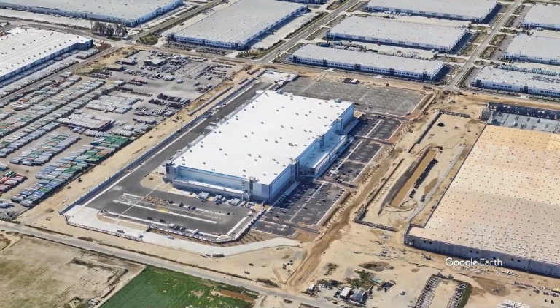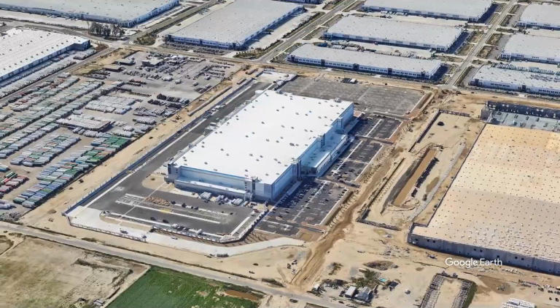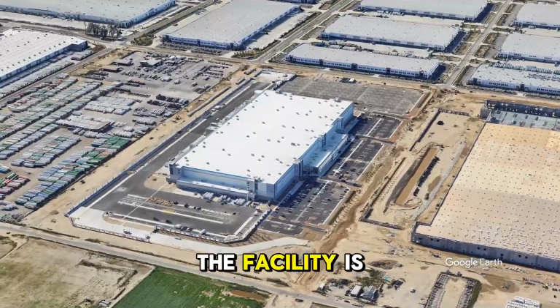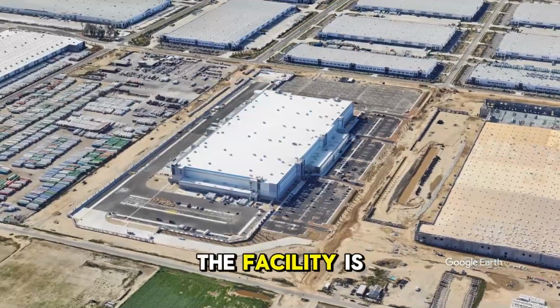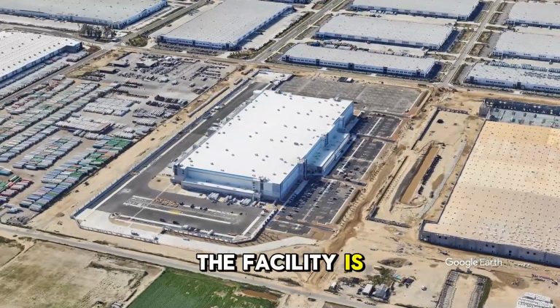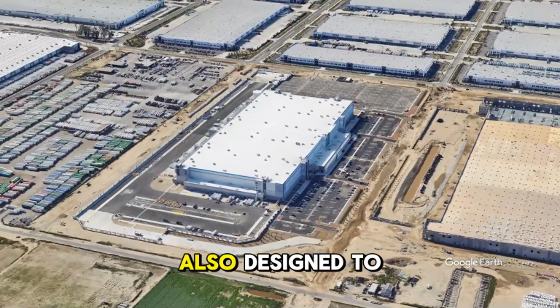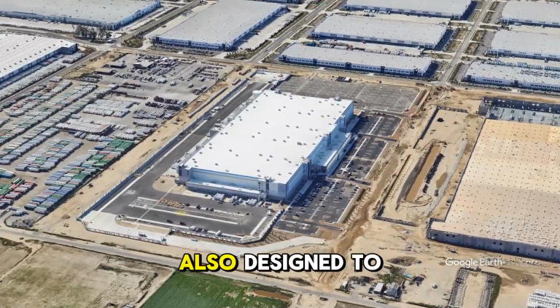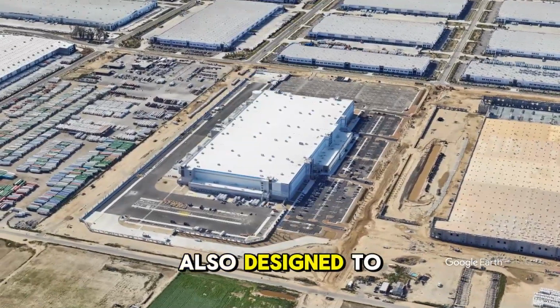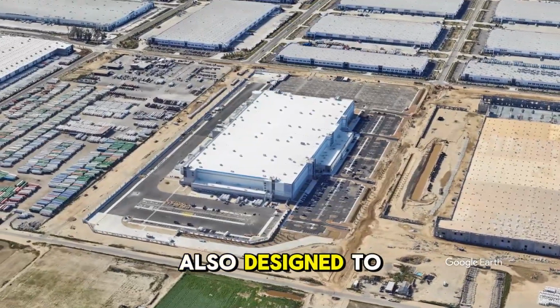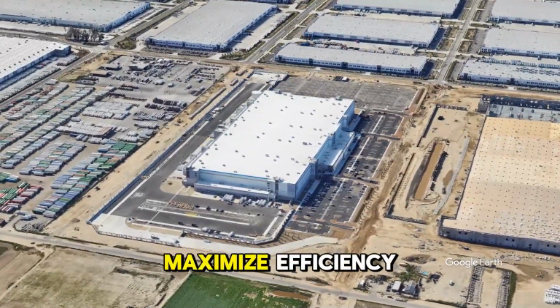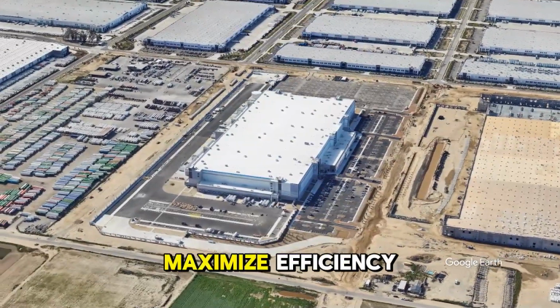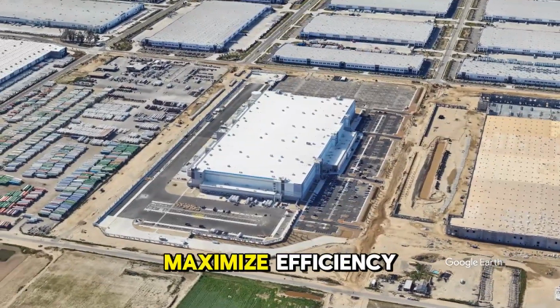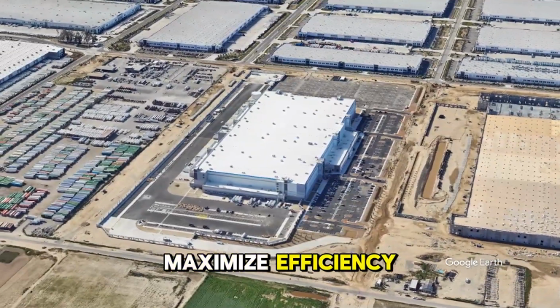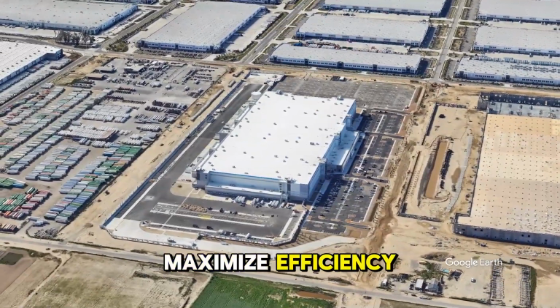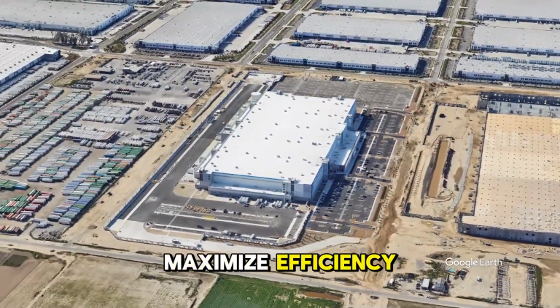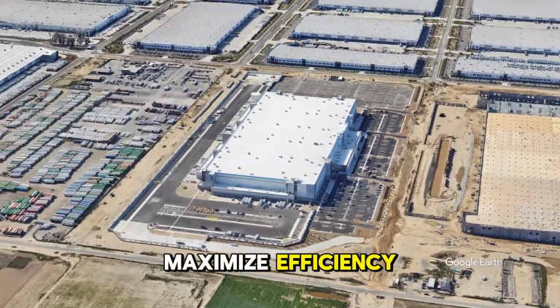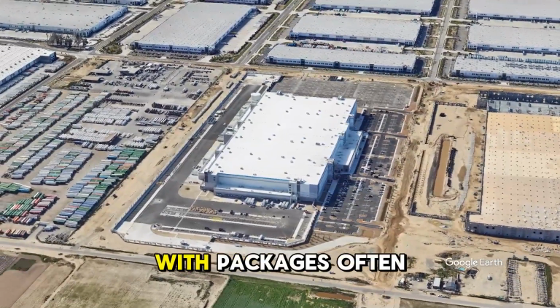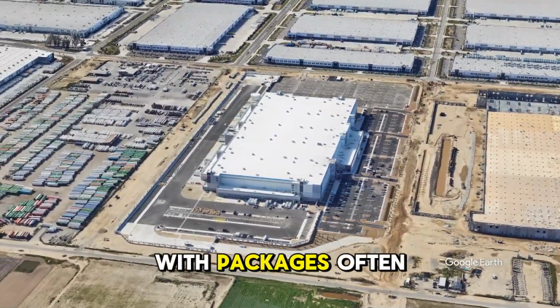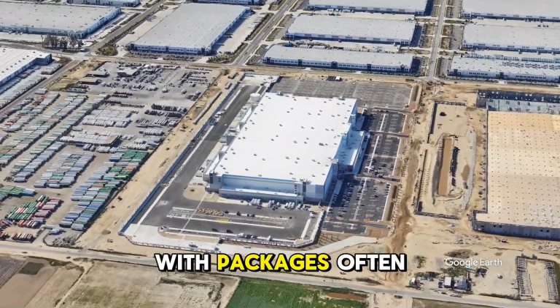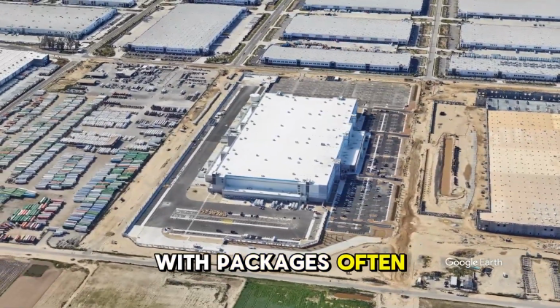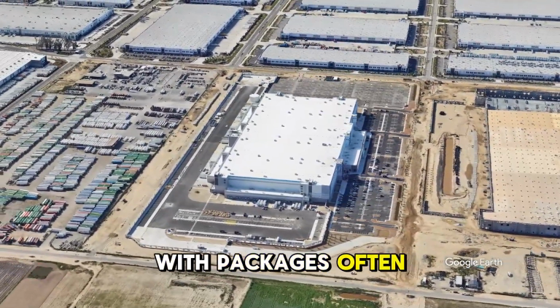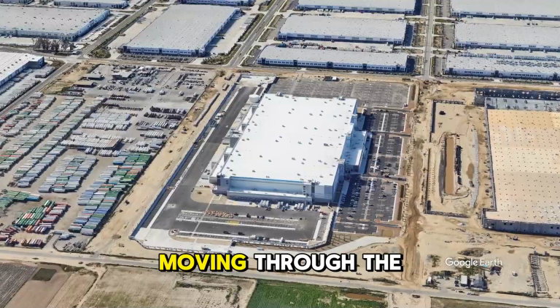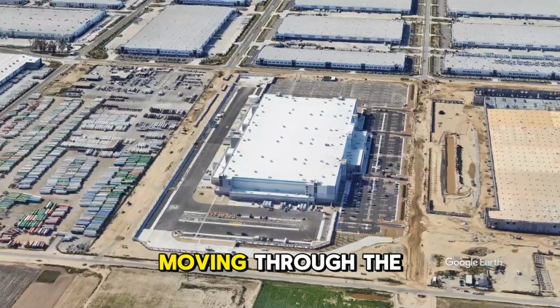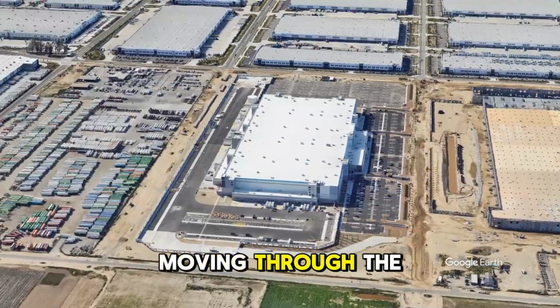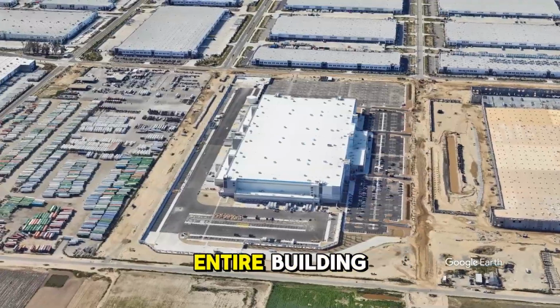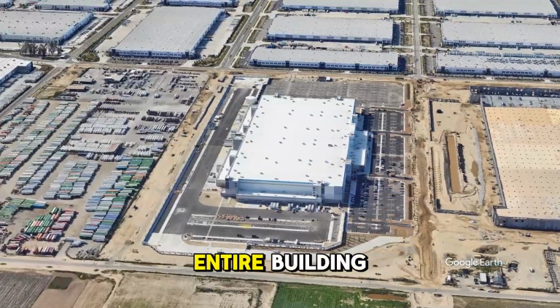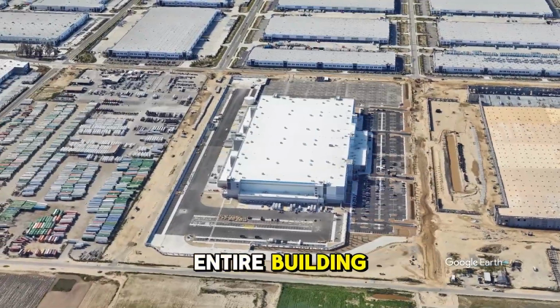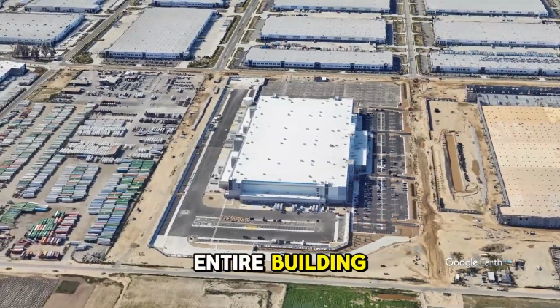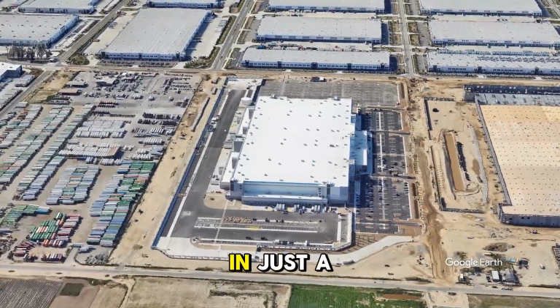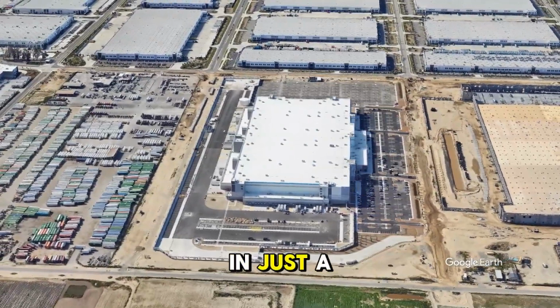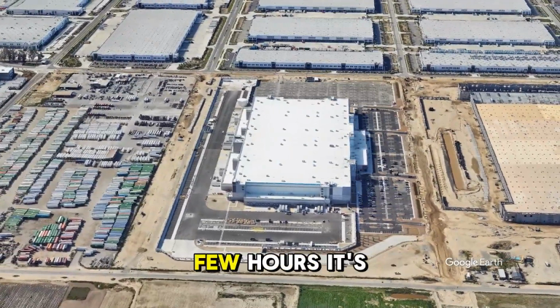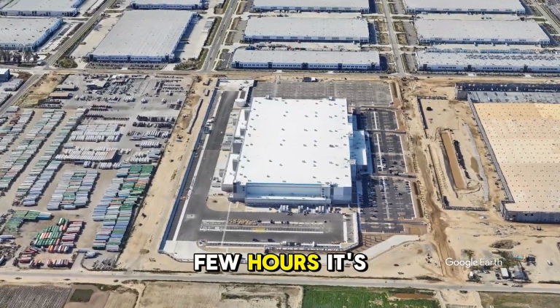The facility is also designed to maximize efficiency, with packages often moving through the entire building in just a few hours.